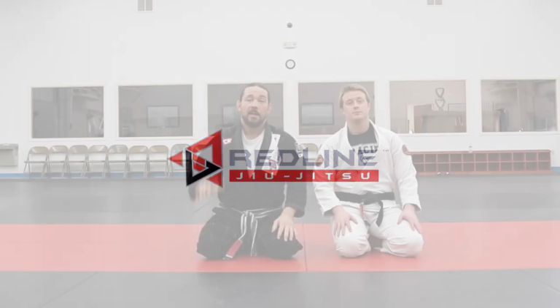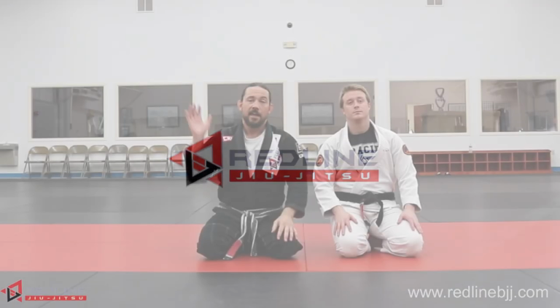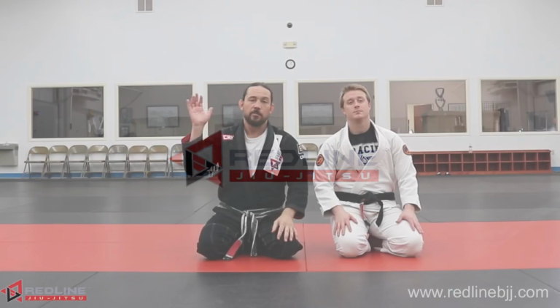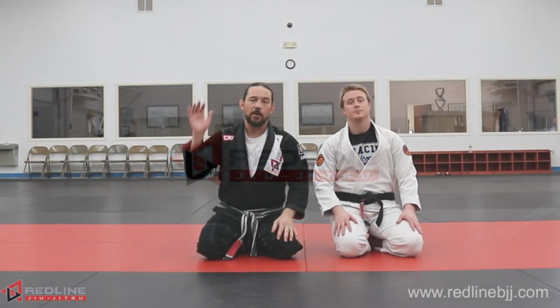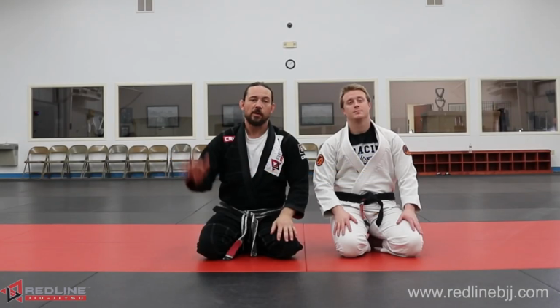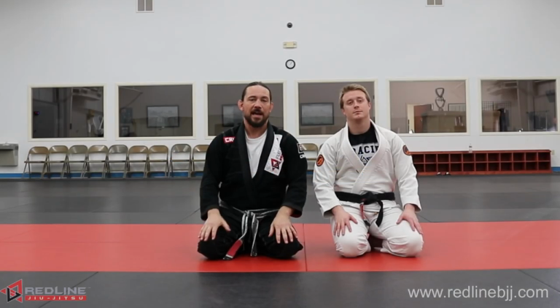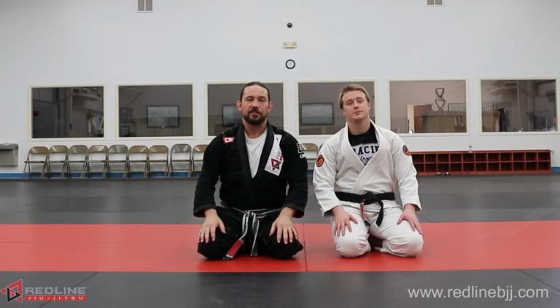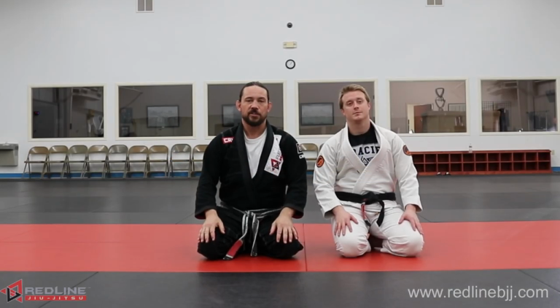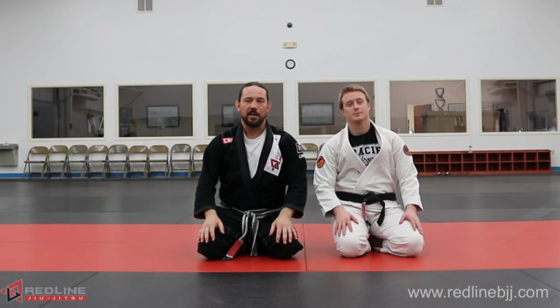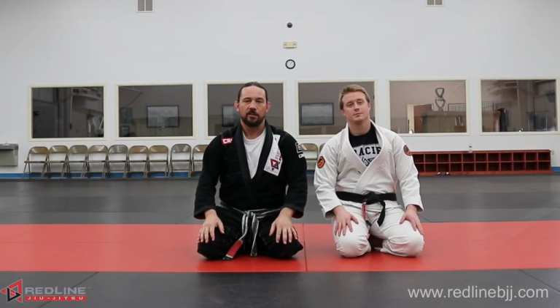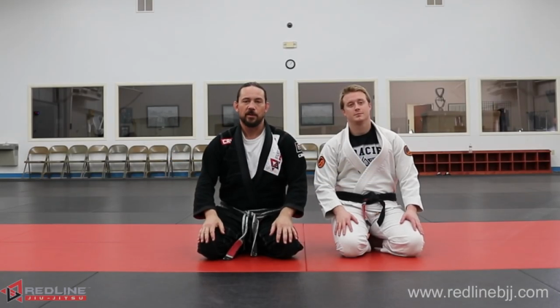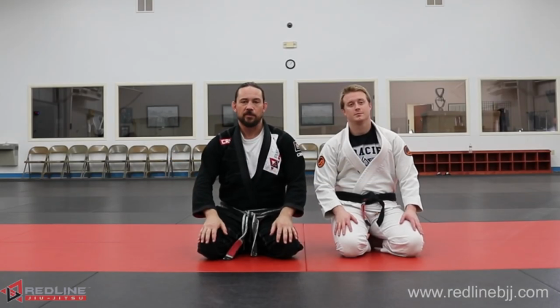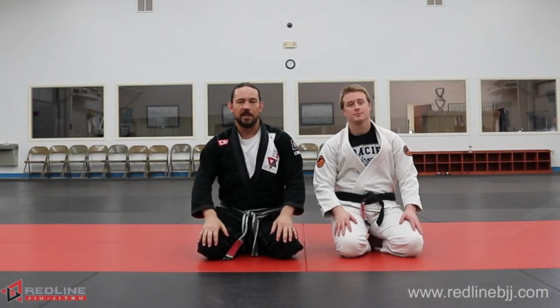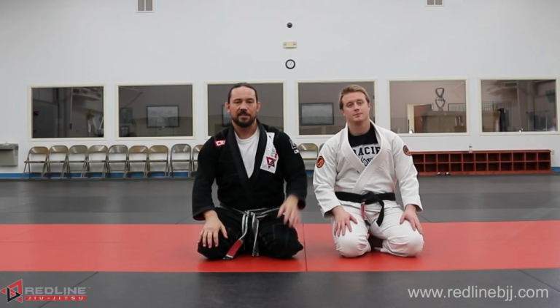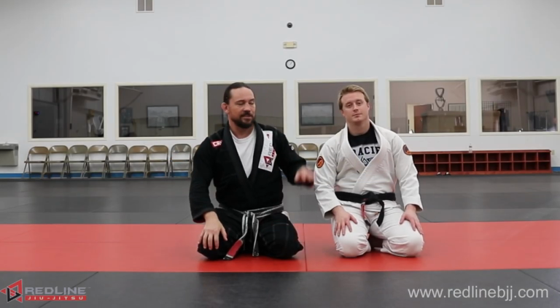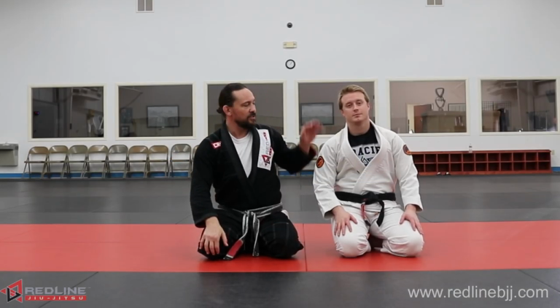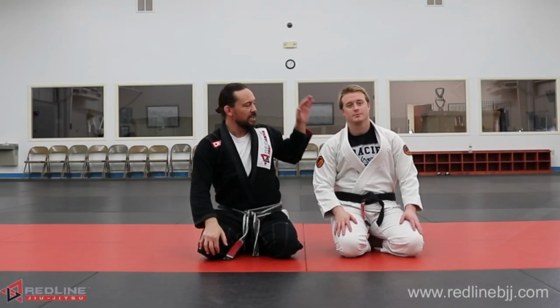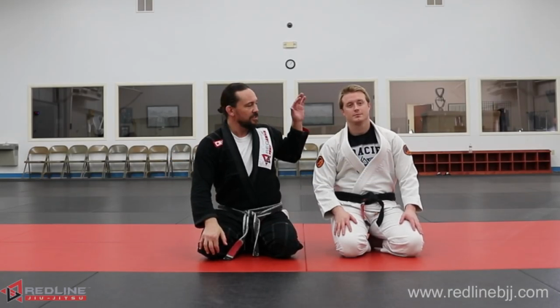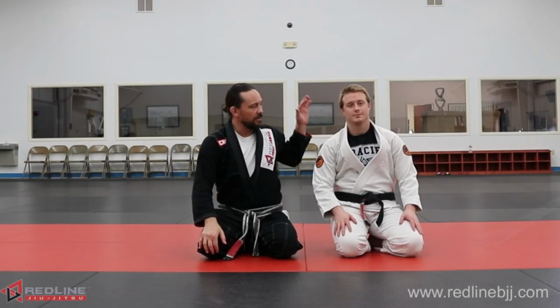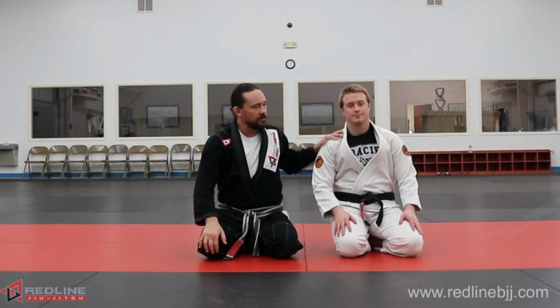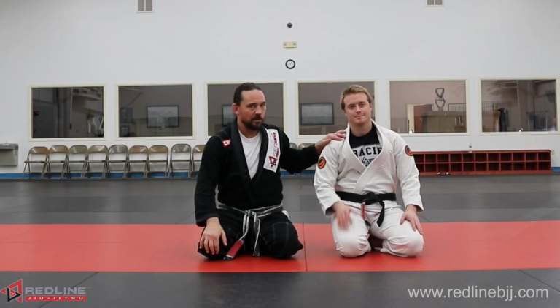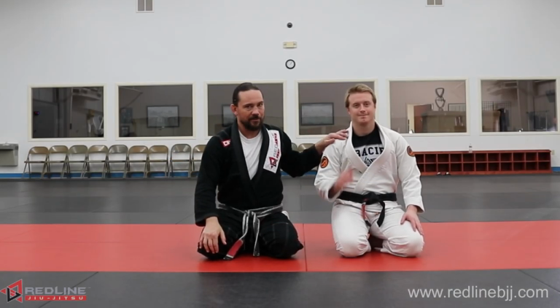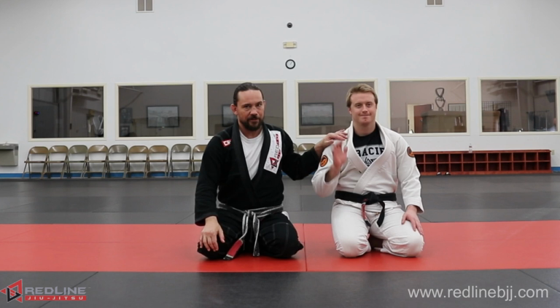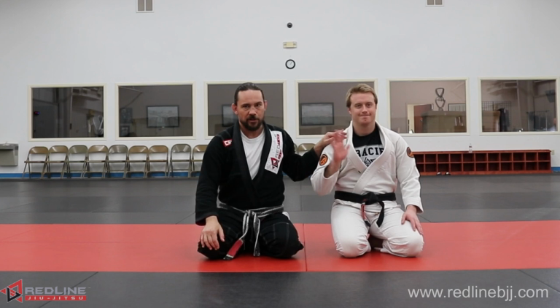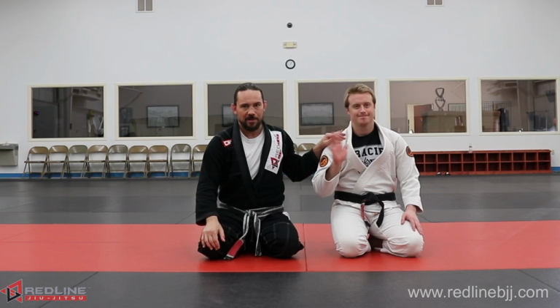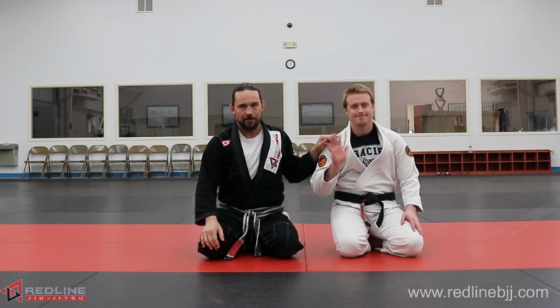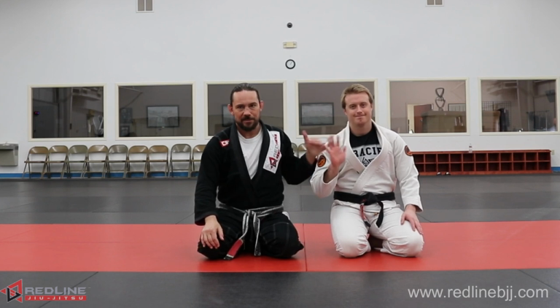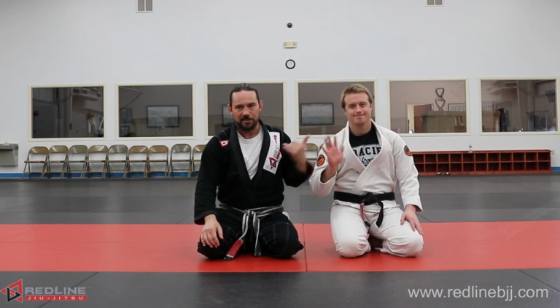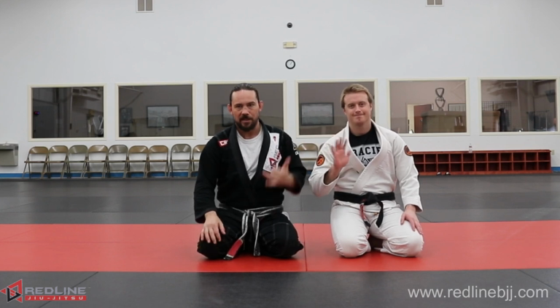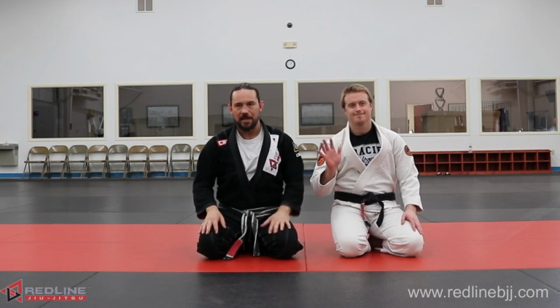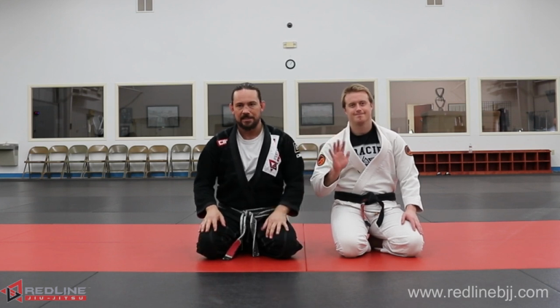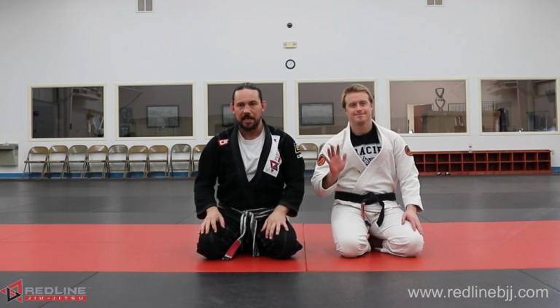Hey everybody, welcome back to the channel. I'm here with my assistant Chase Hill, one of my very first black belts. He's going to help me out today.